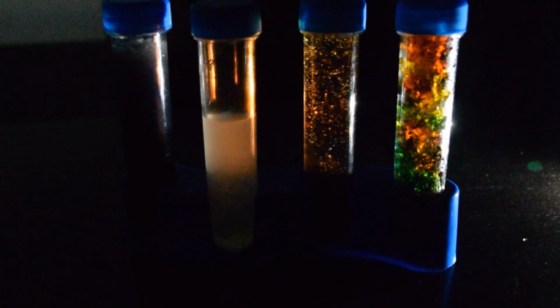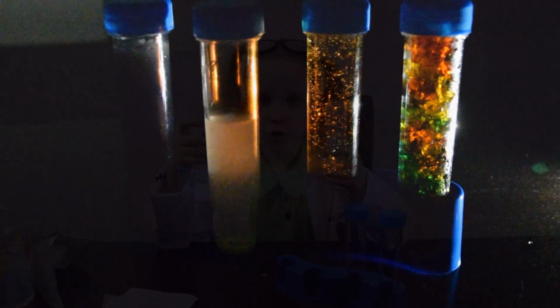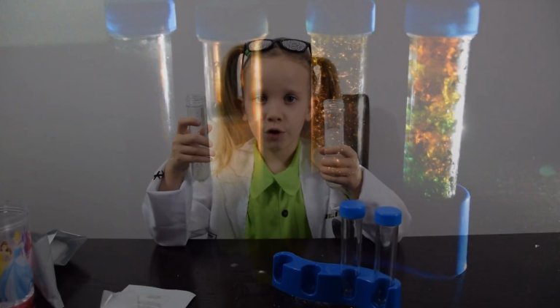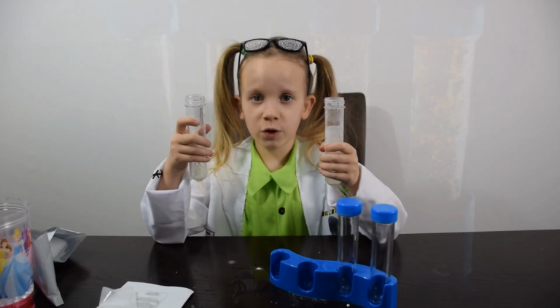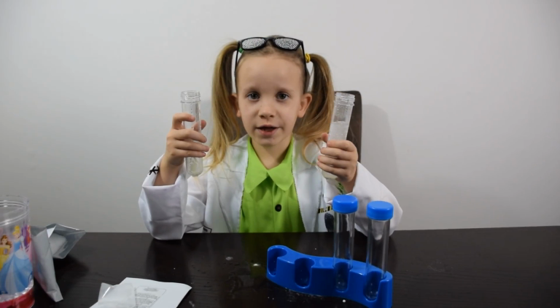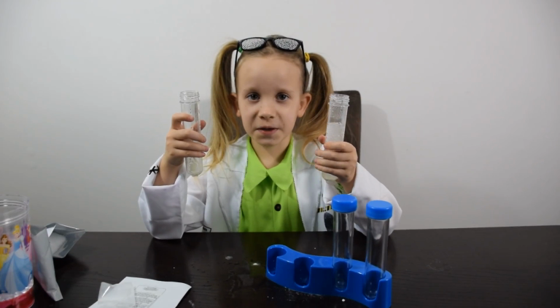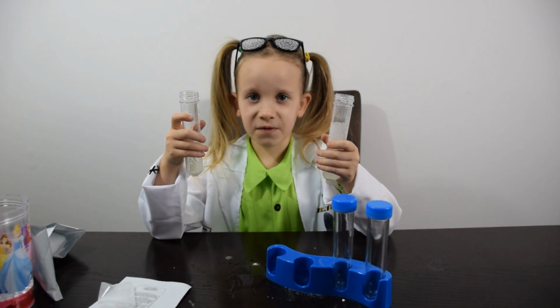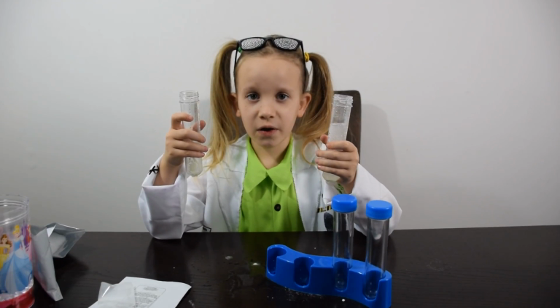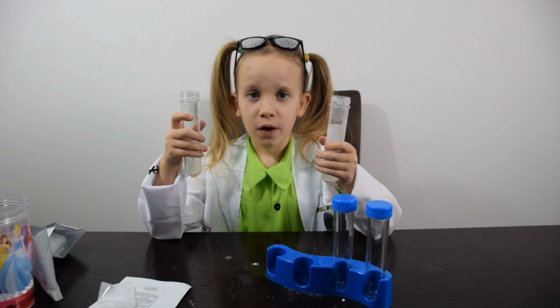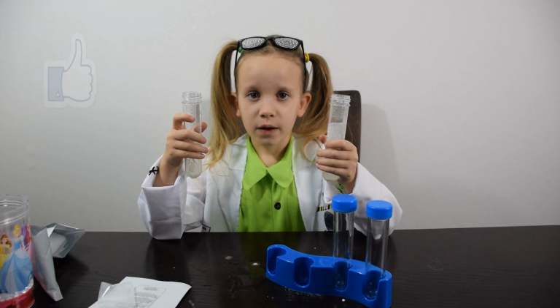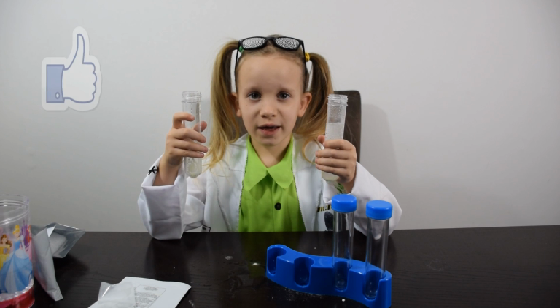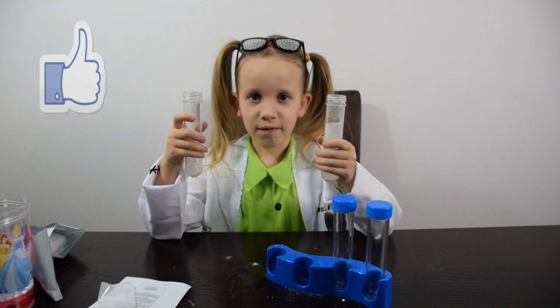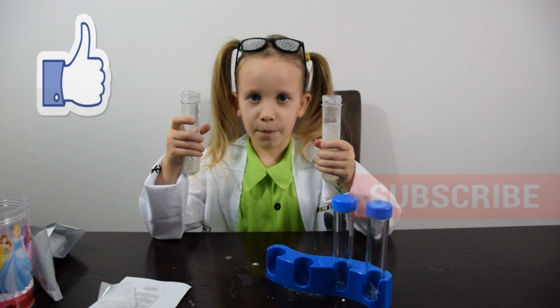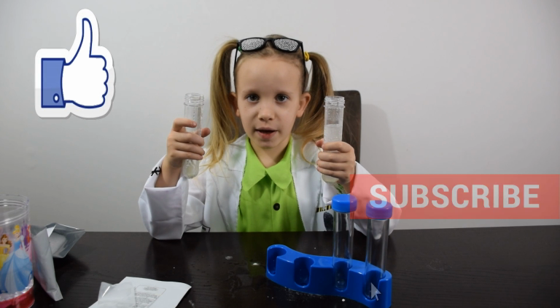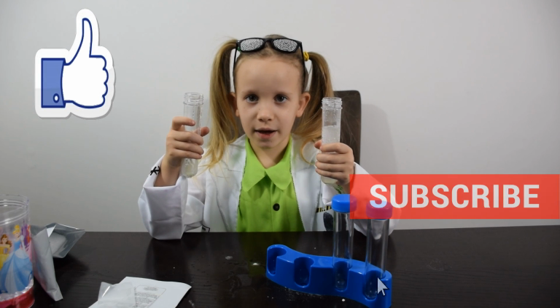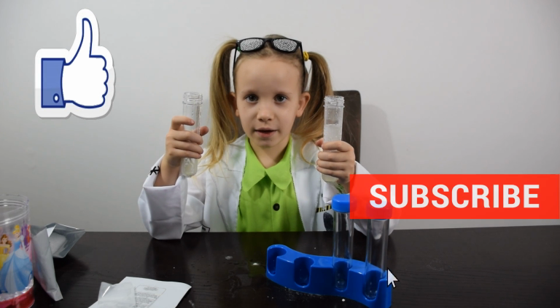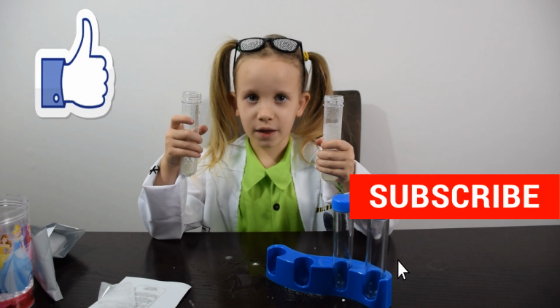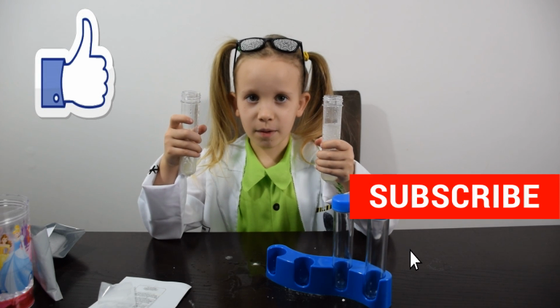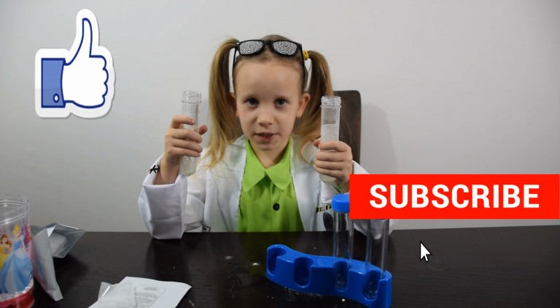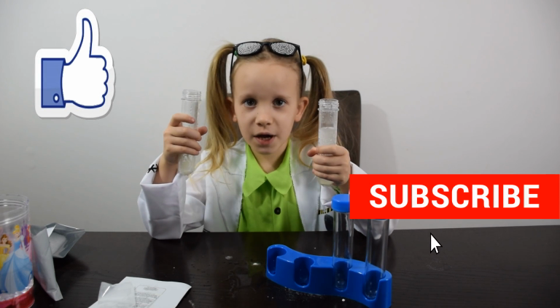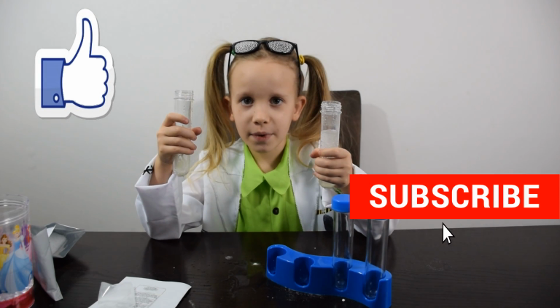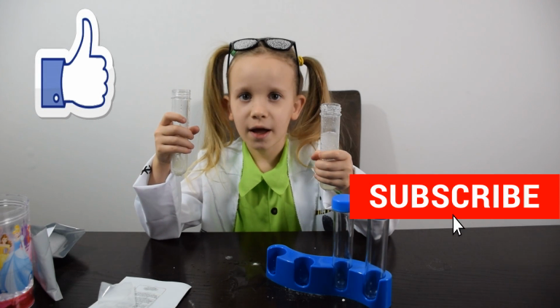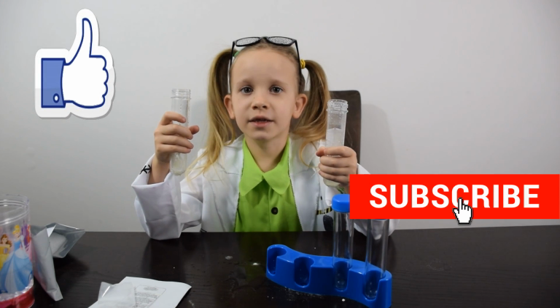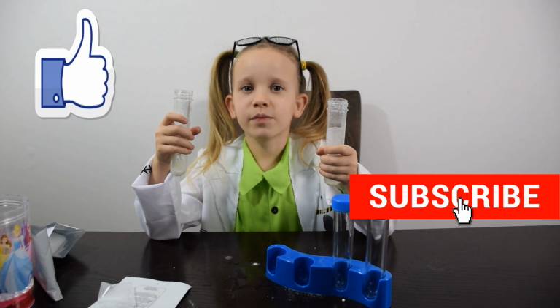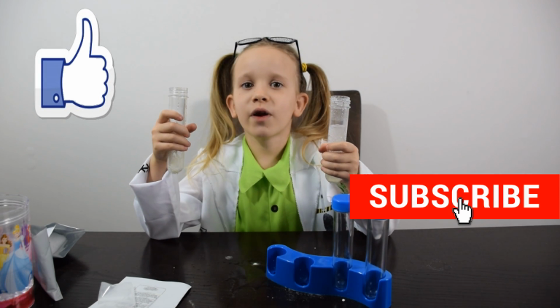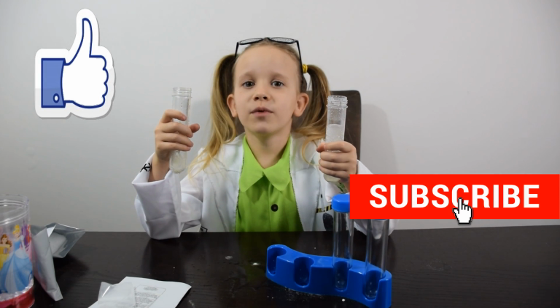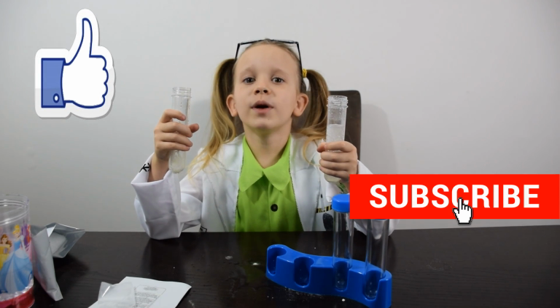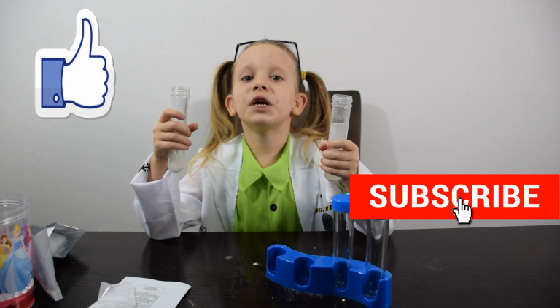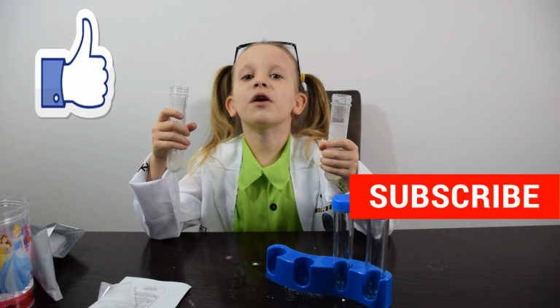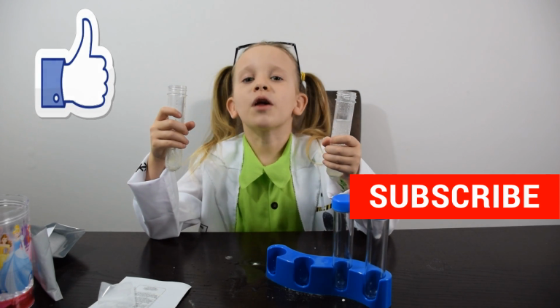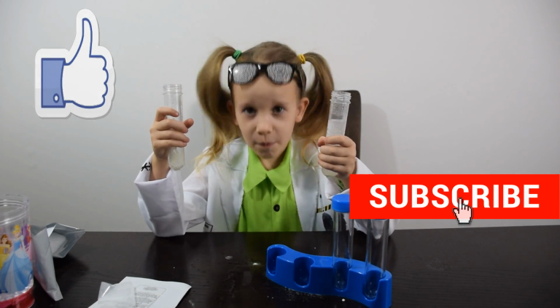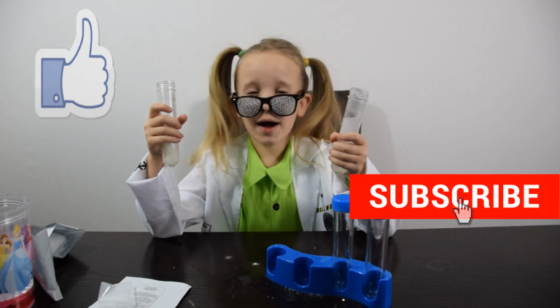I like this video — give a big thumbs up and subscribe to my channel. Bye!